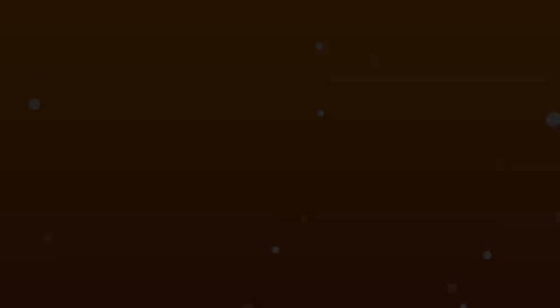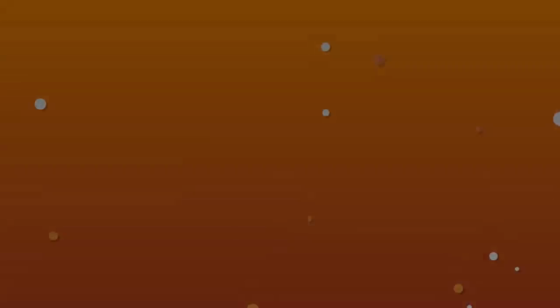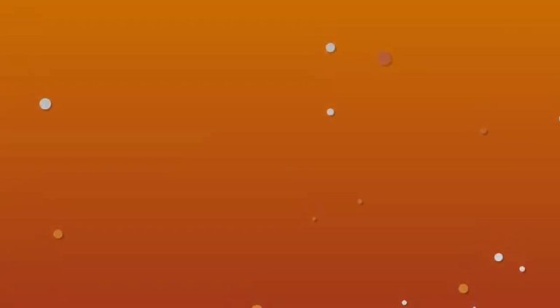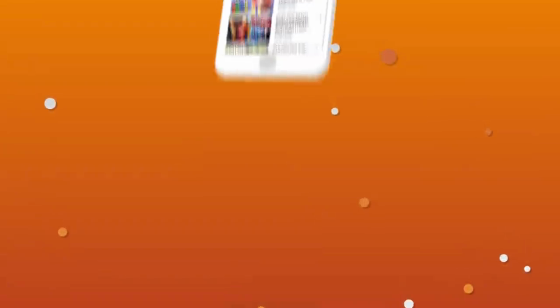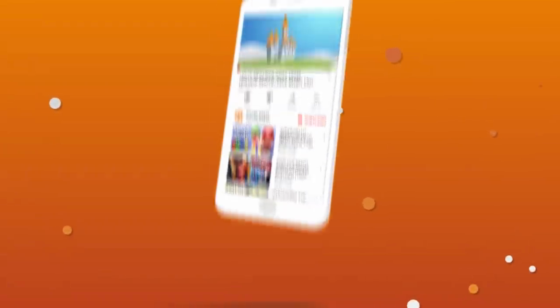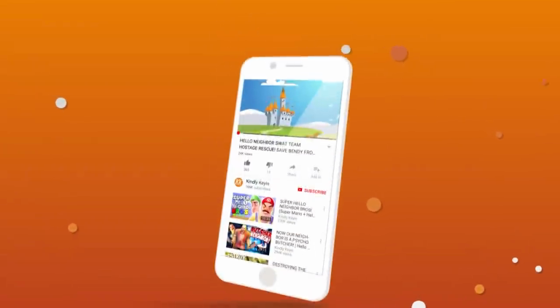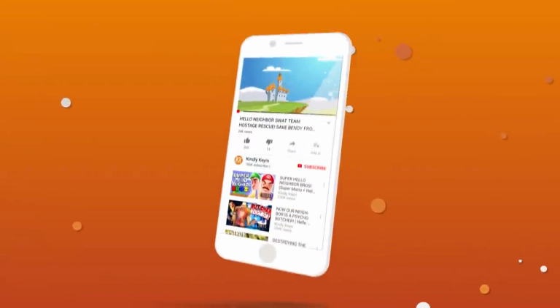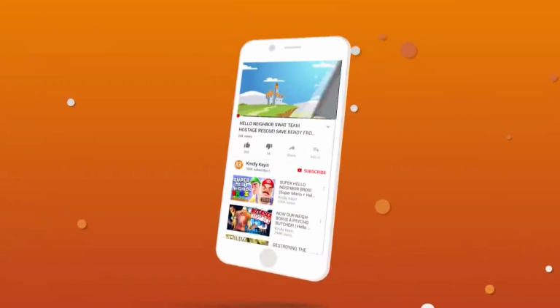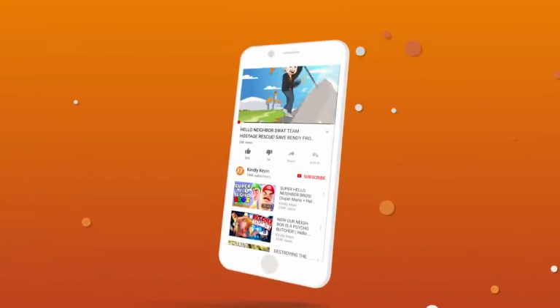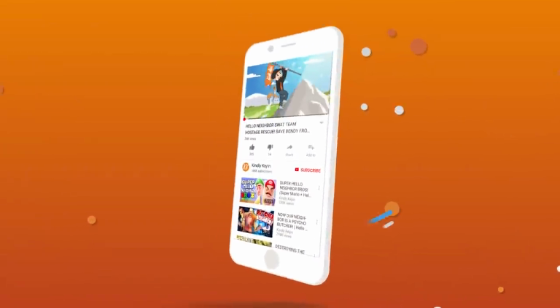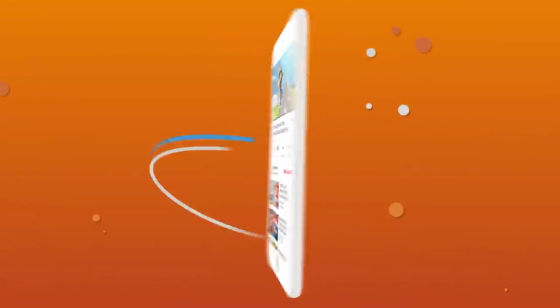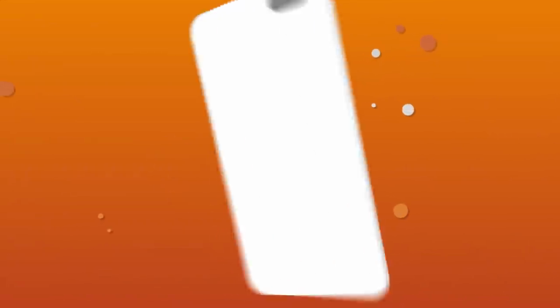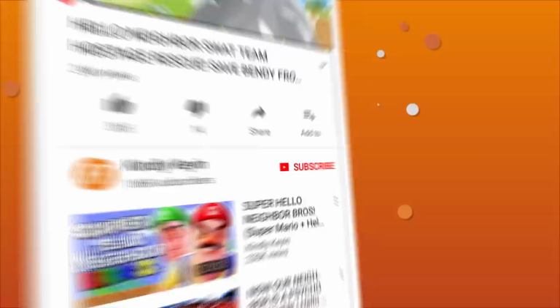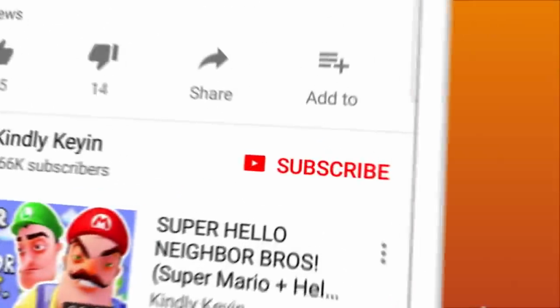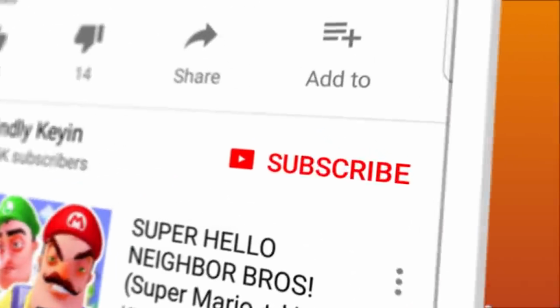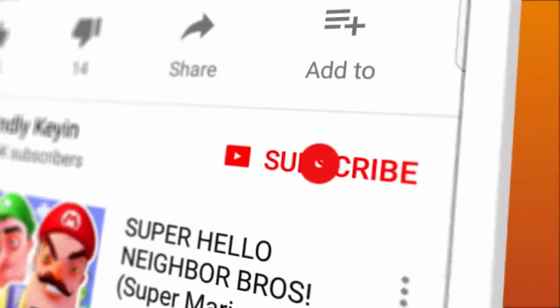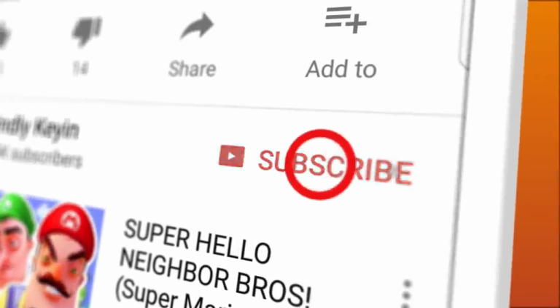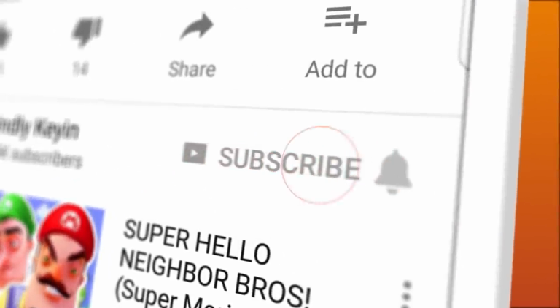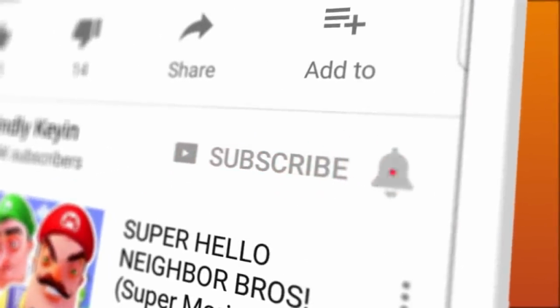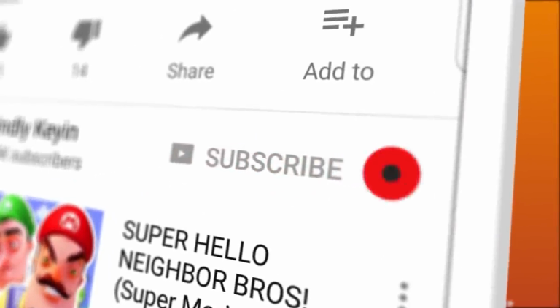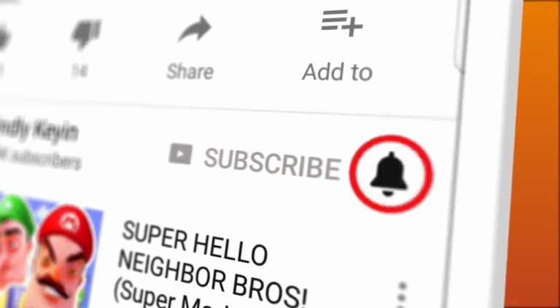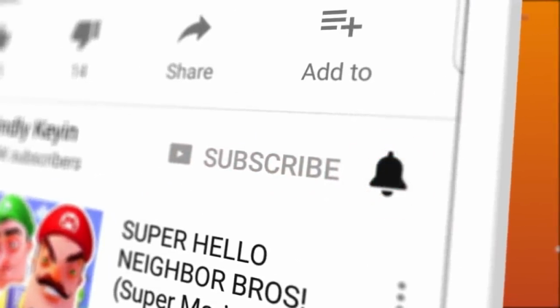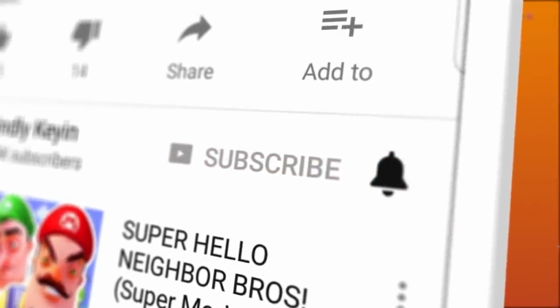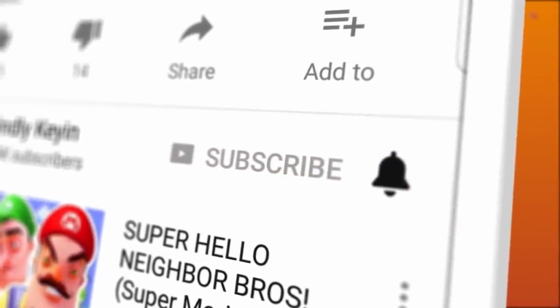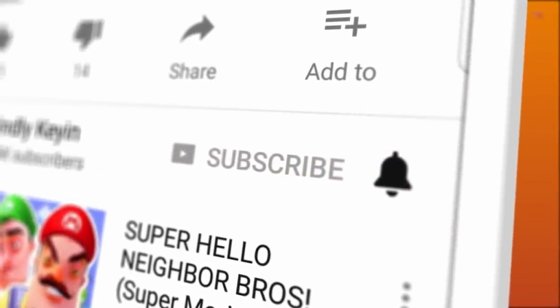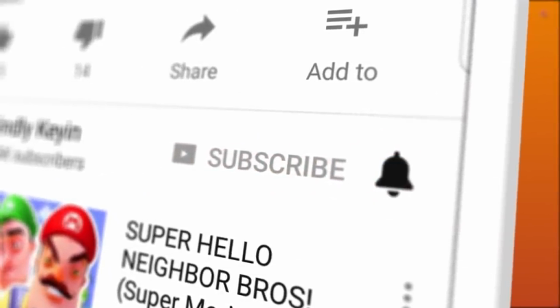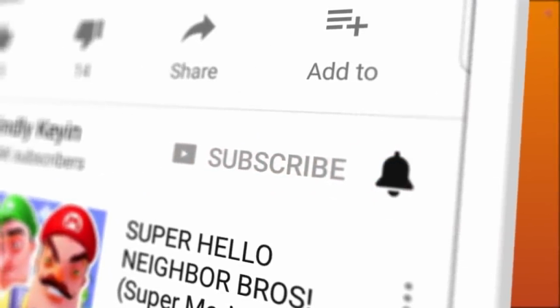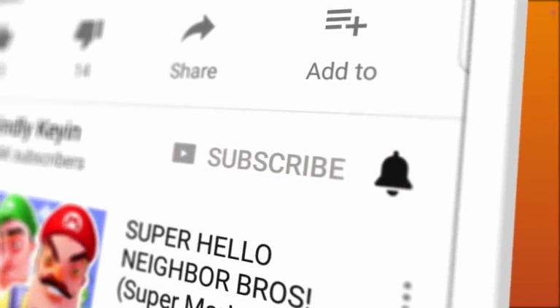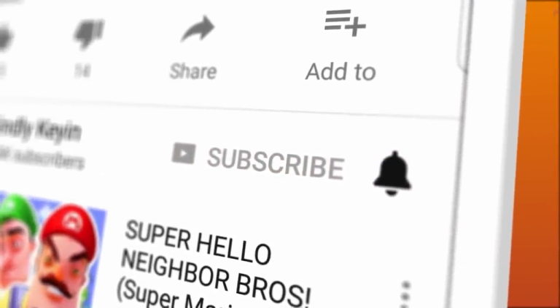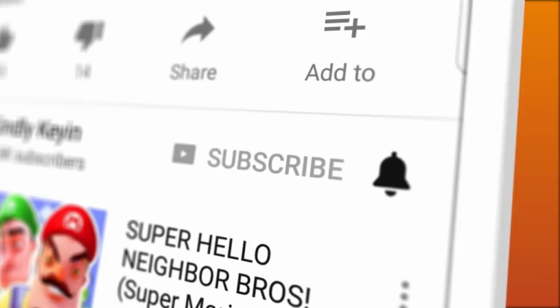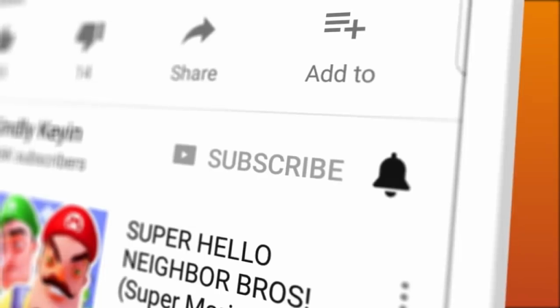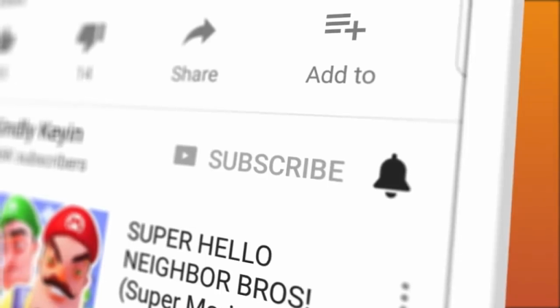Want to make sure you never miss a Kindly Kian video again? Be sure to subscribe and hit that bell to turn on notifications.